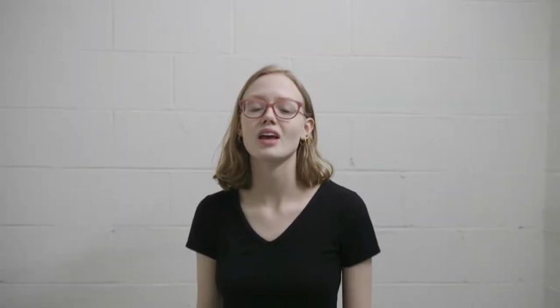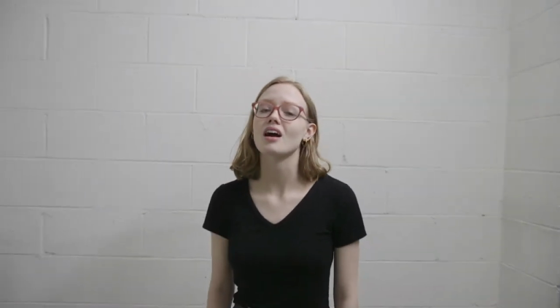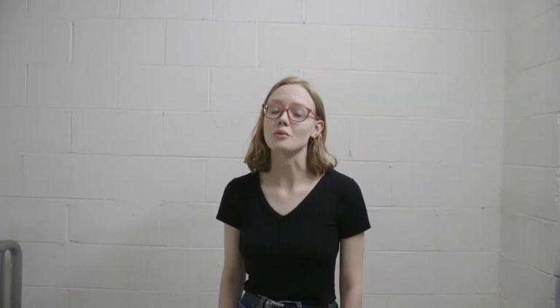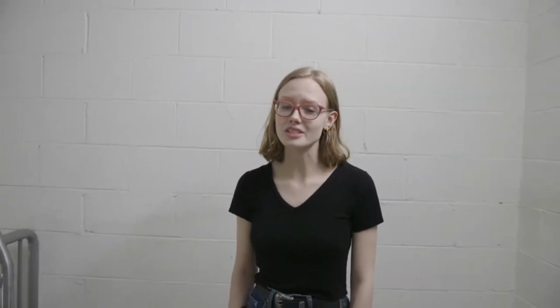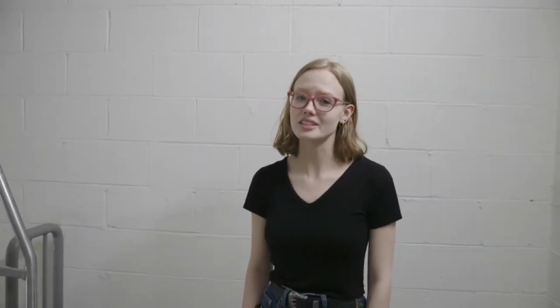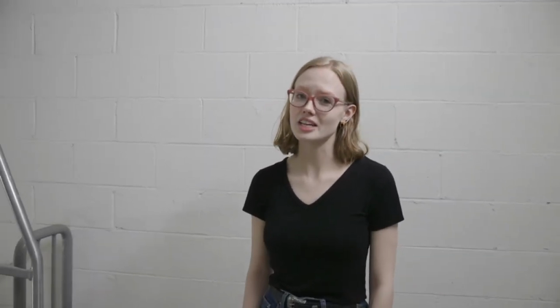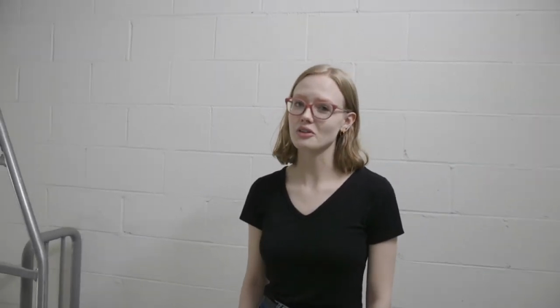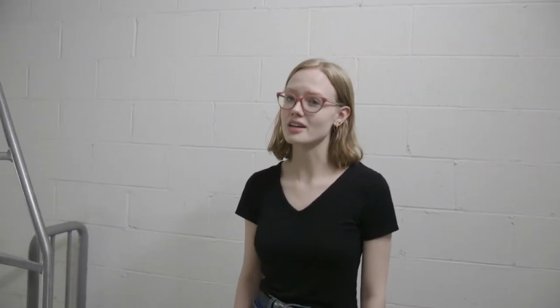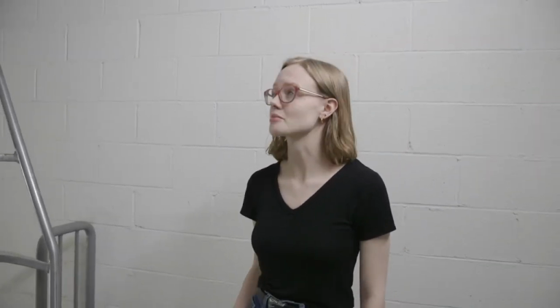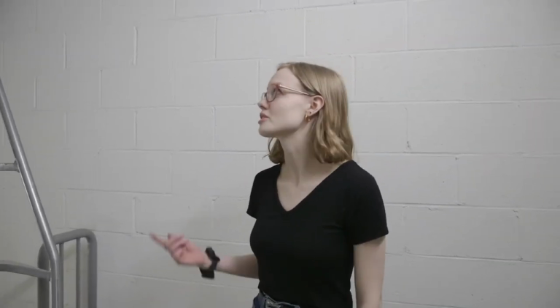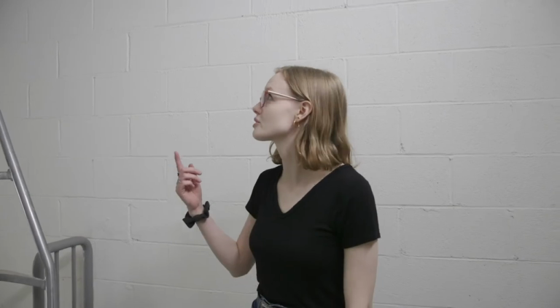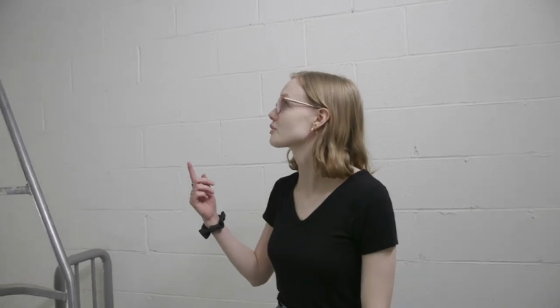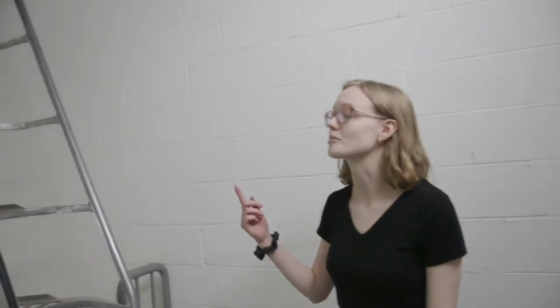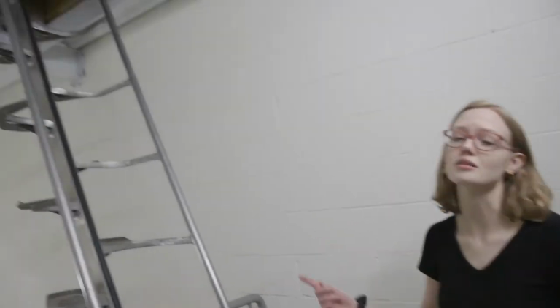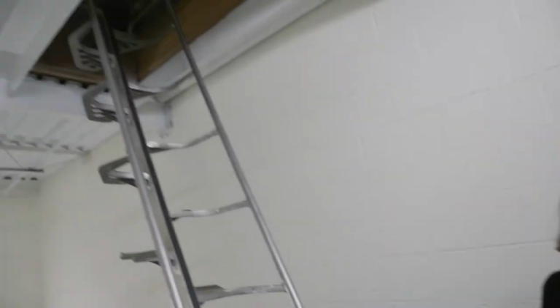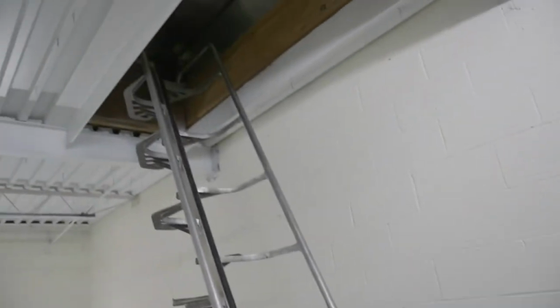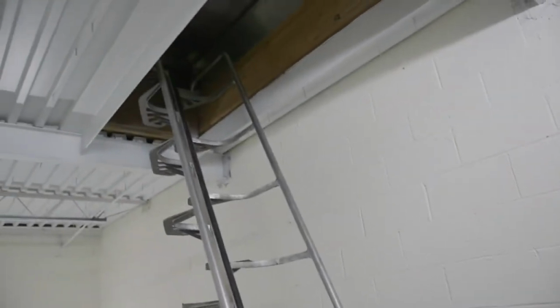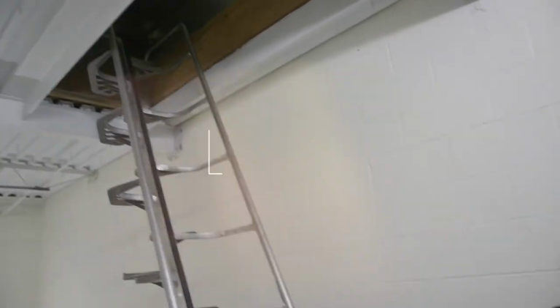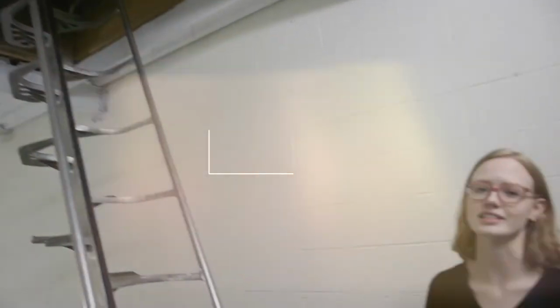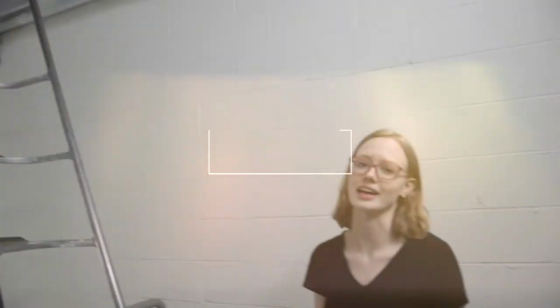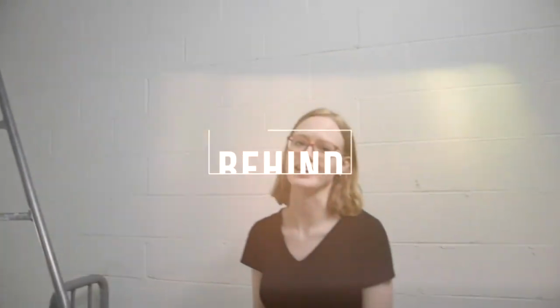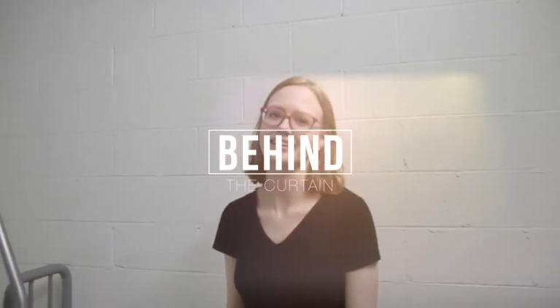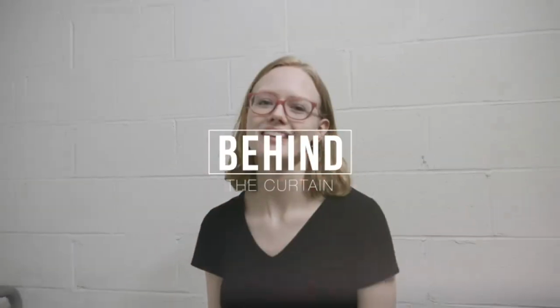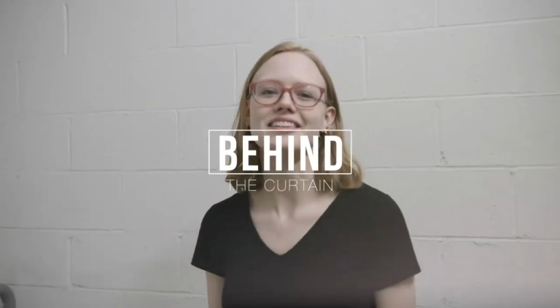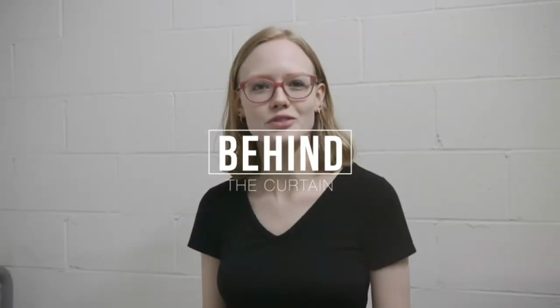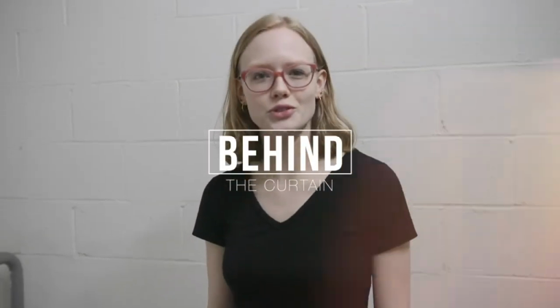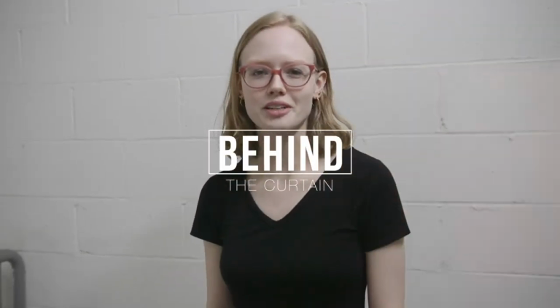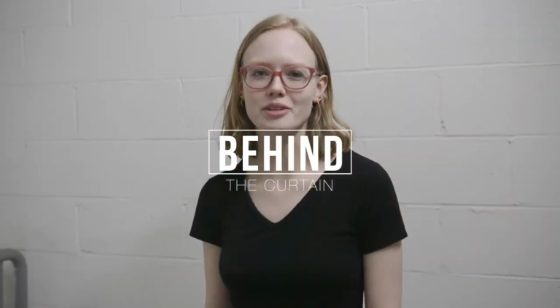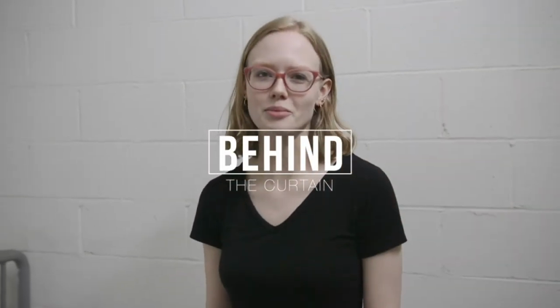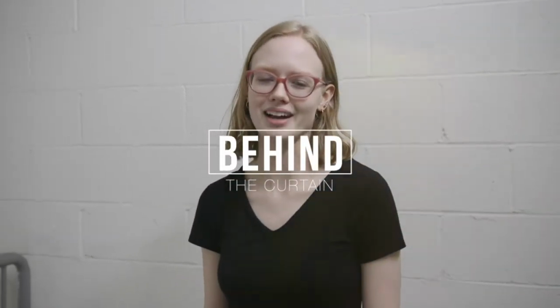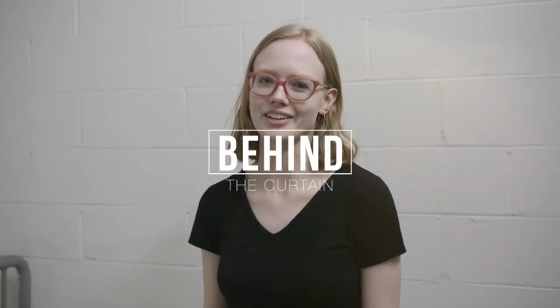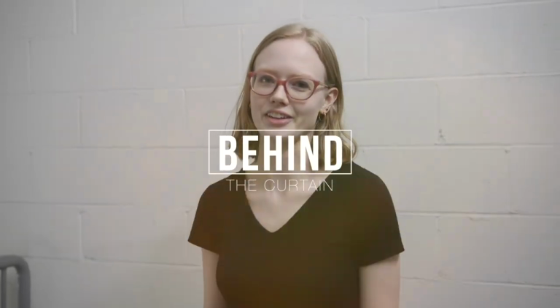I was going to take you guys up to the roof with me, but it's raining today. Thanks for joining me for Behind the Curtain.